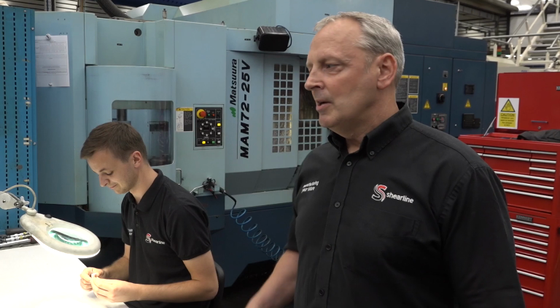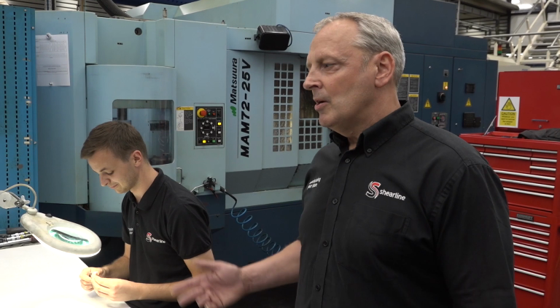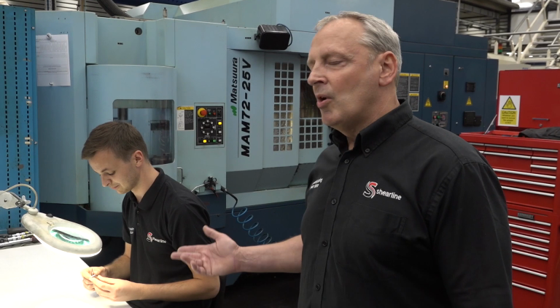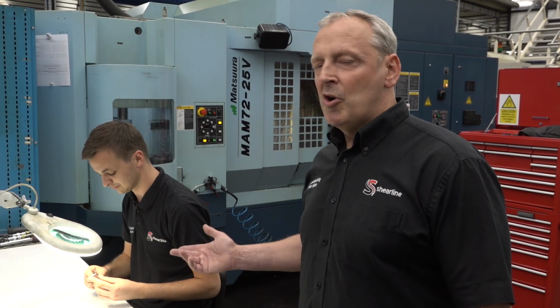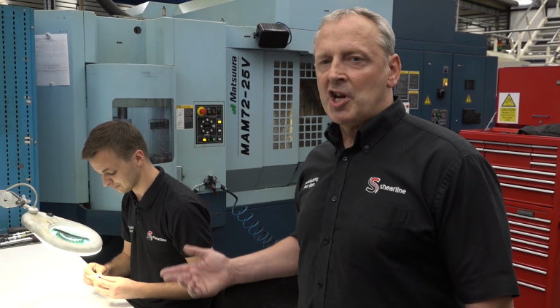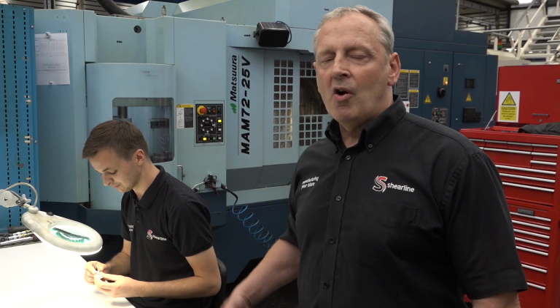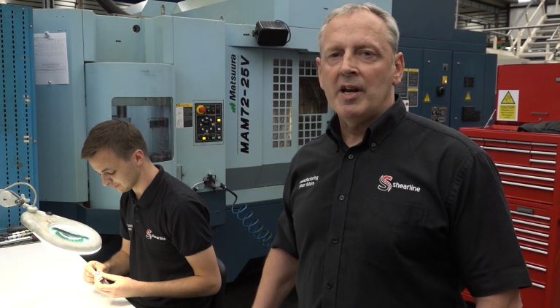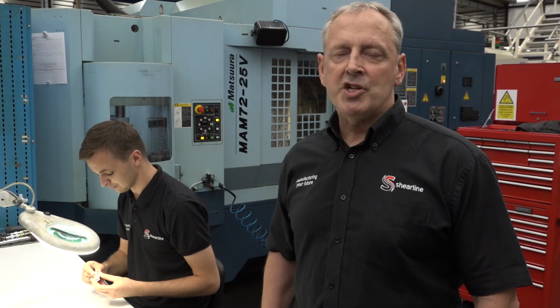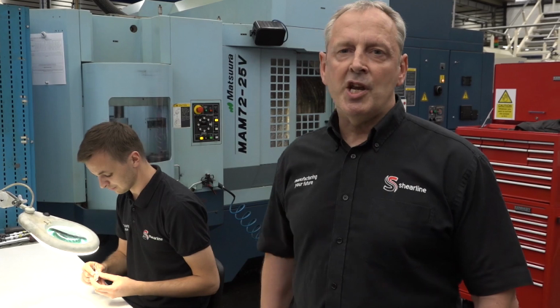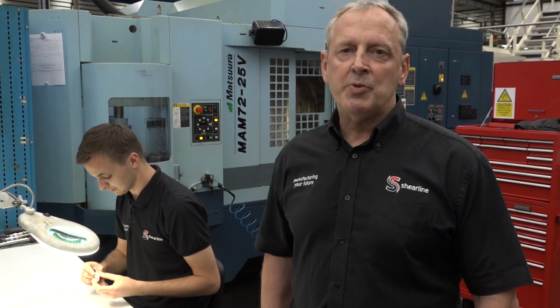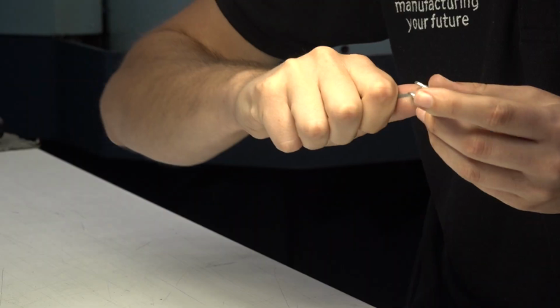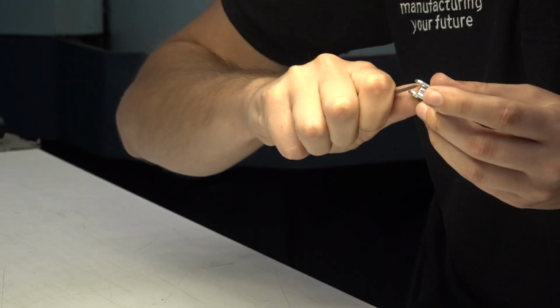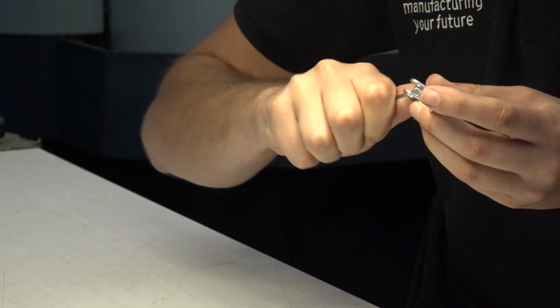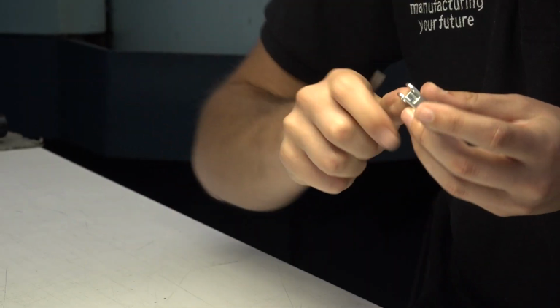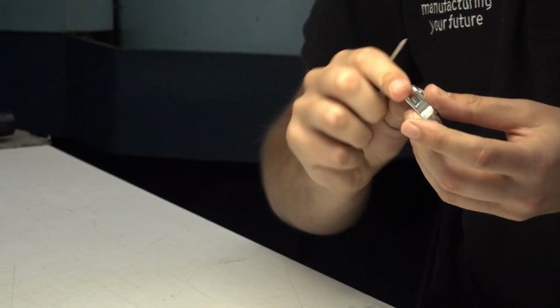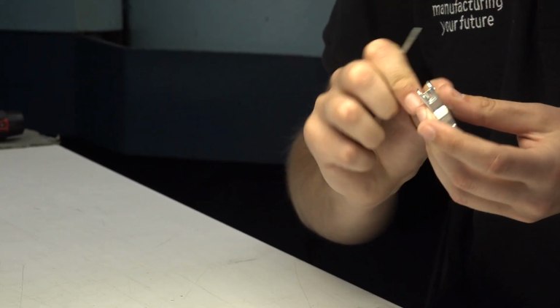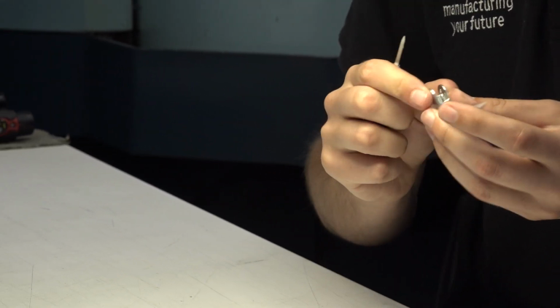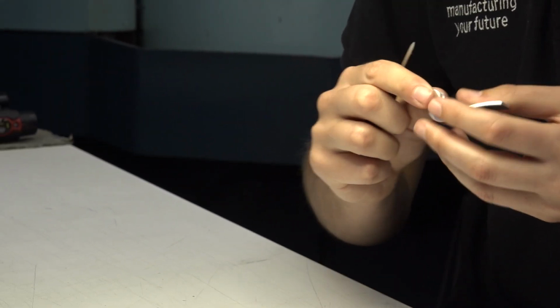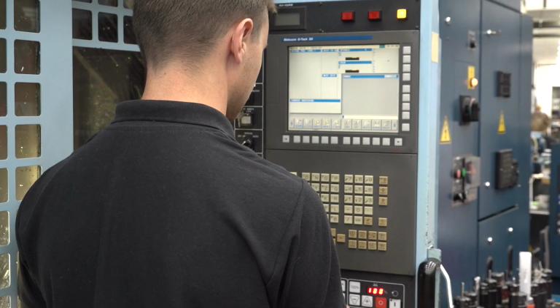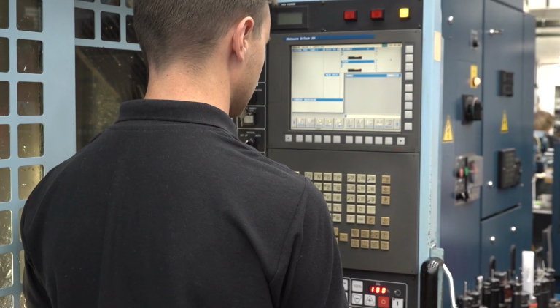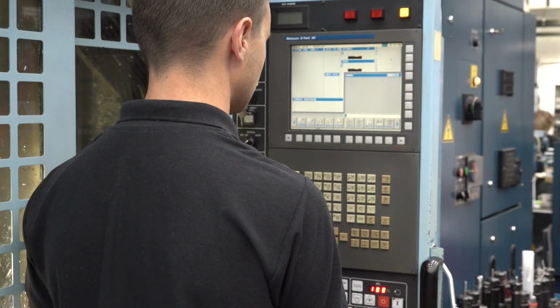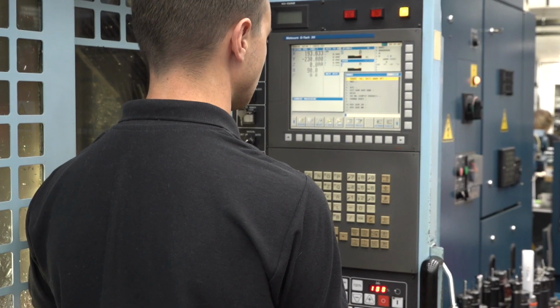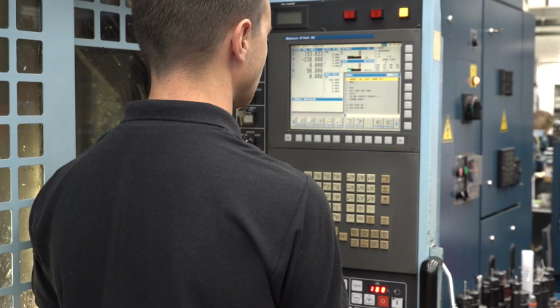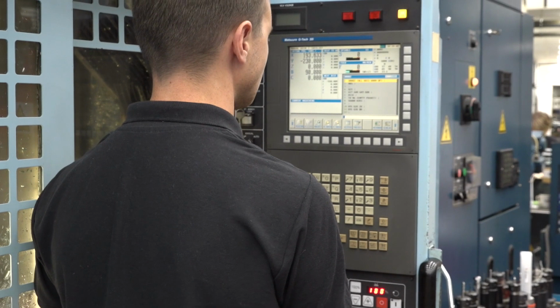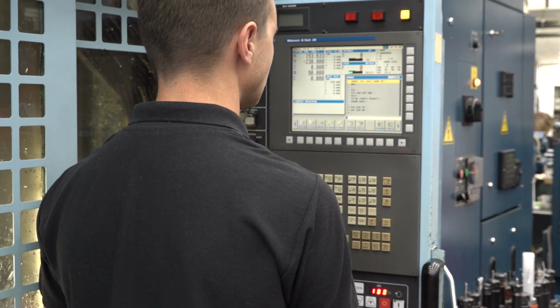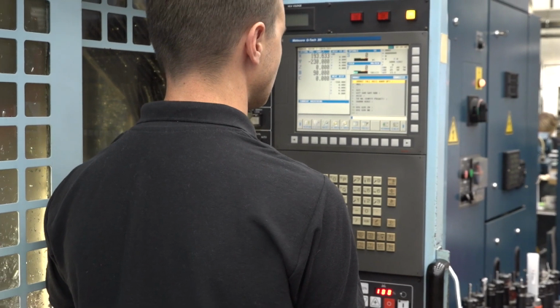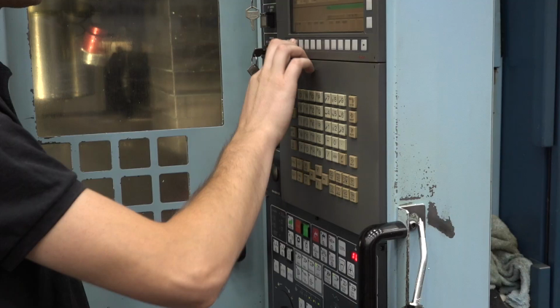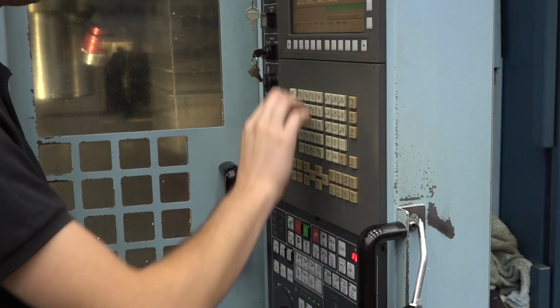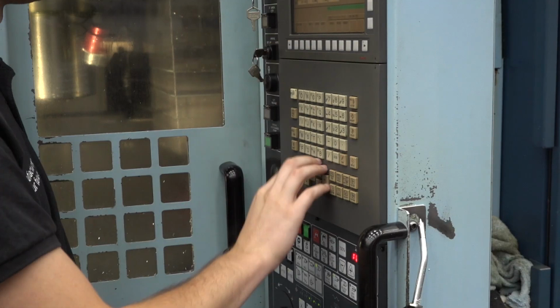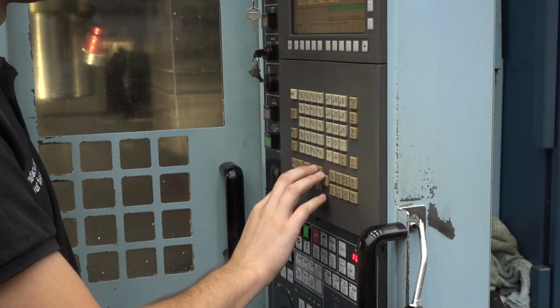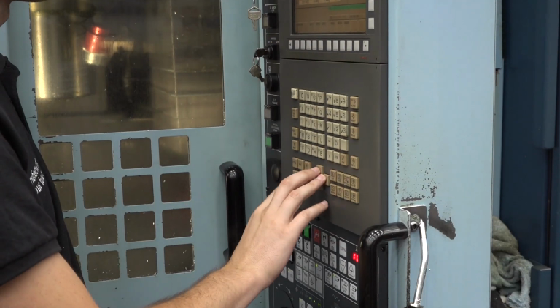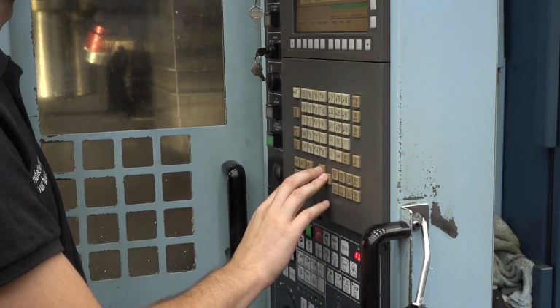All of our Sheerline engineers work very closely with our customers to optimise their designs for the ease of manufacture.